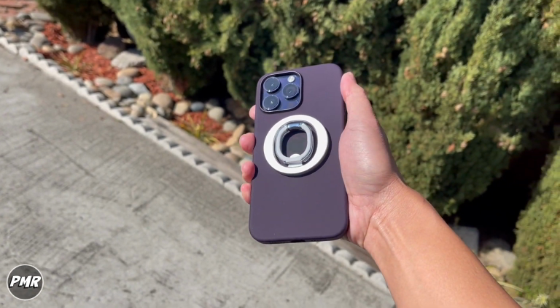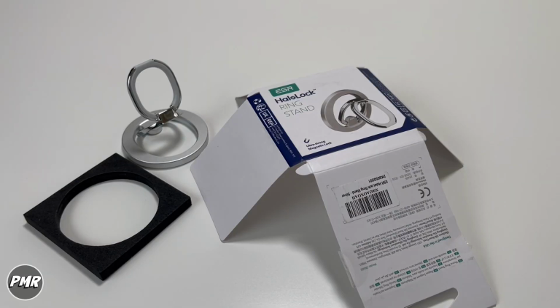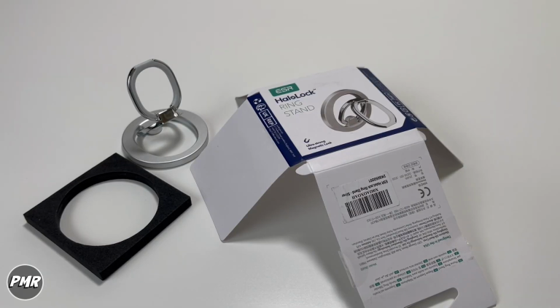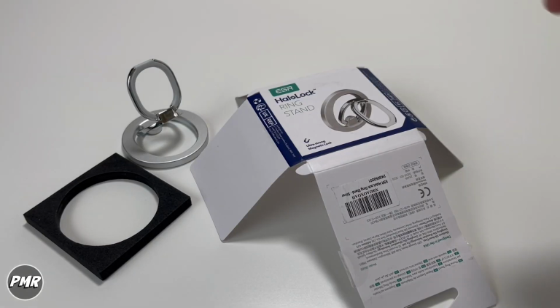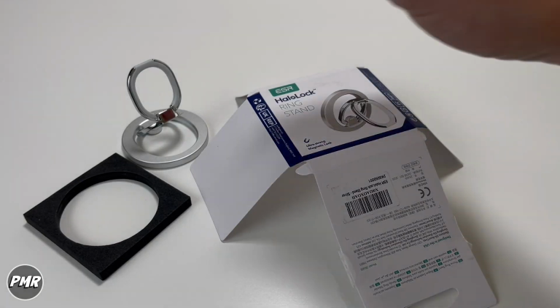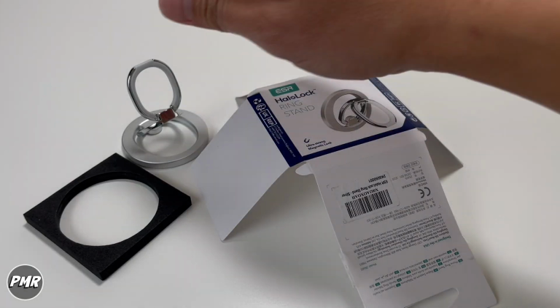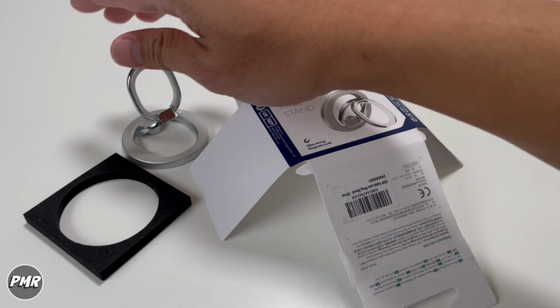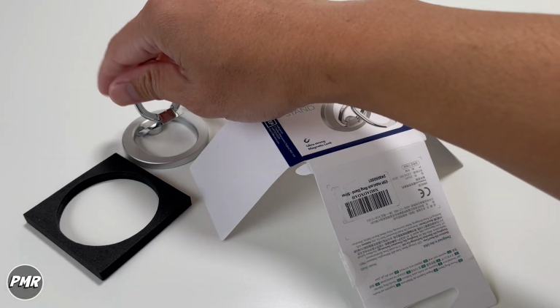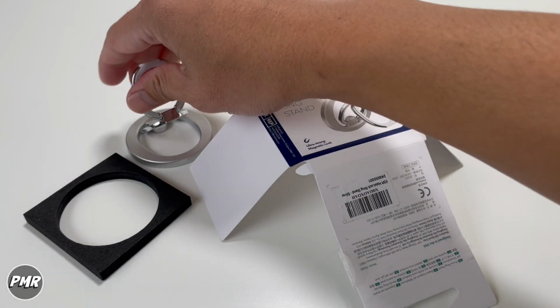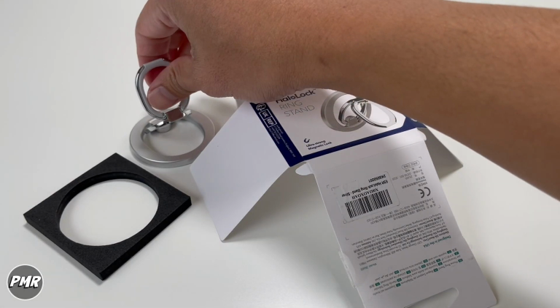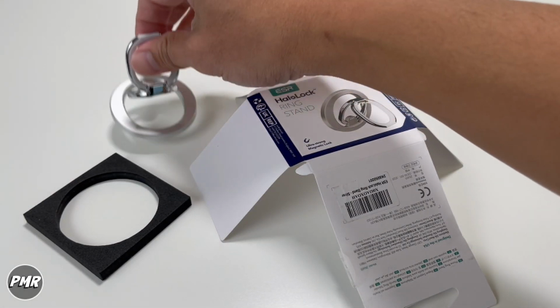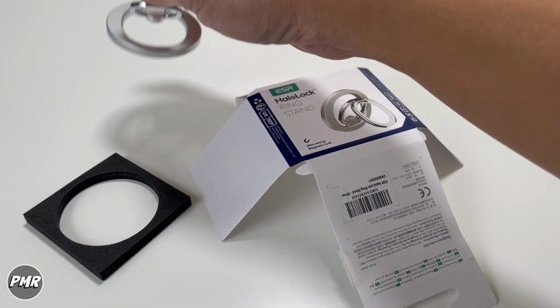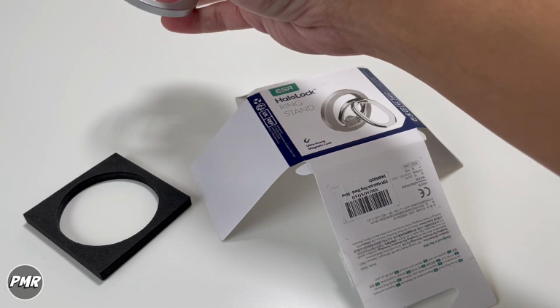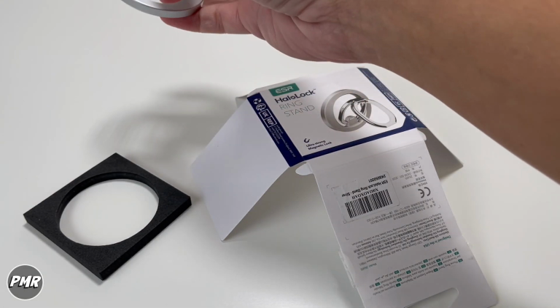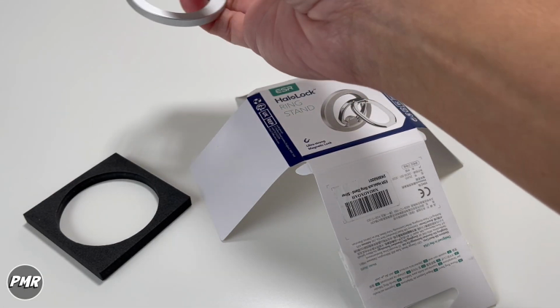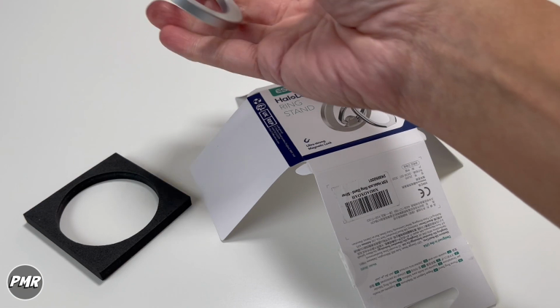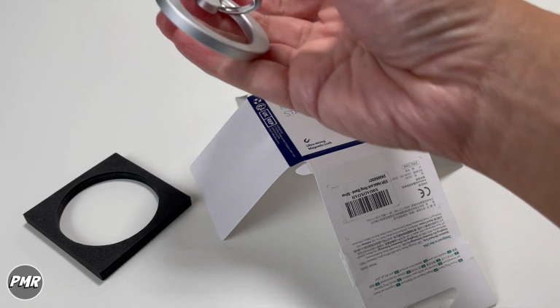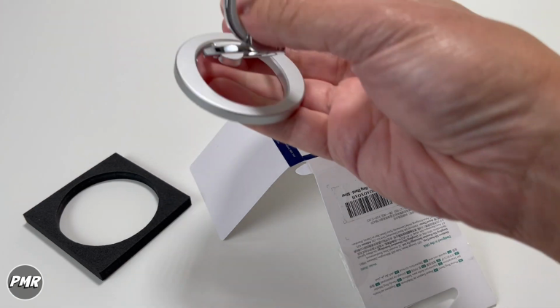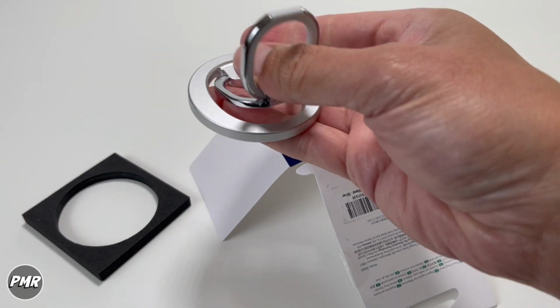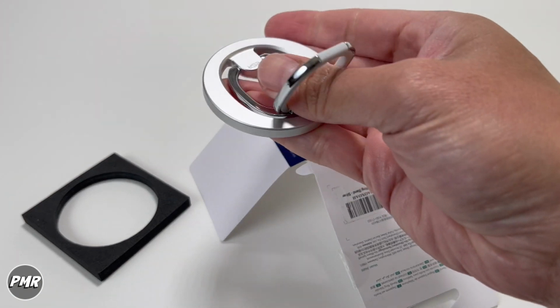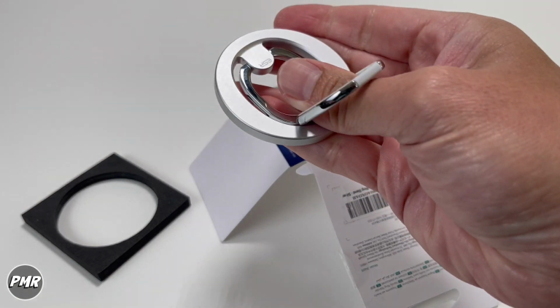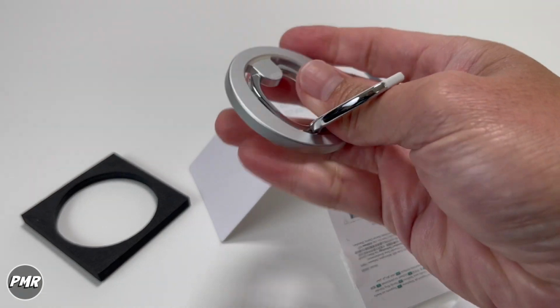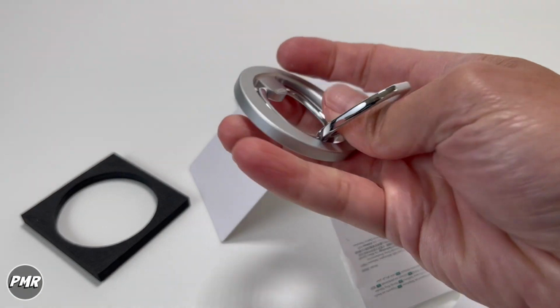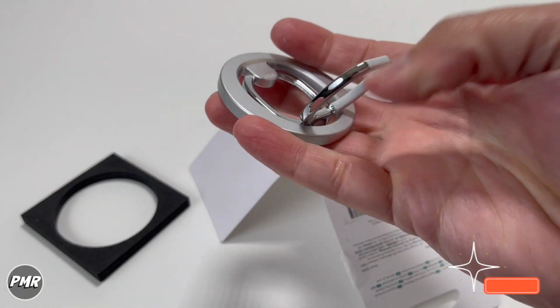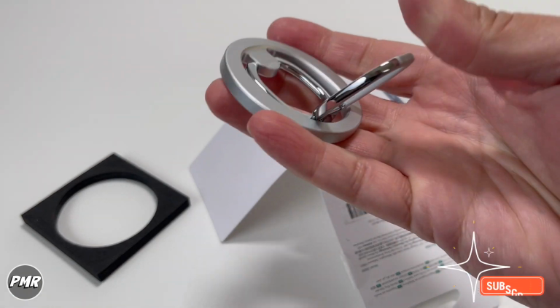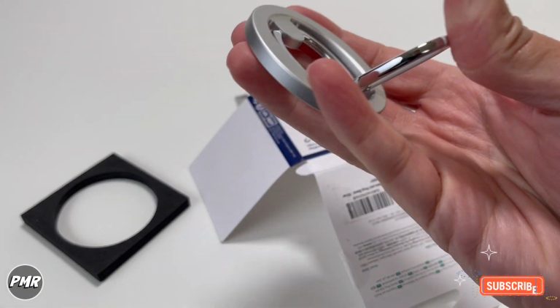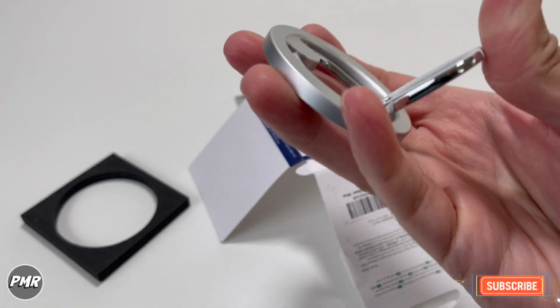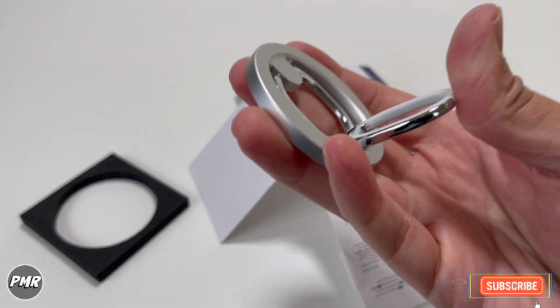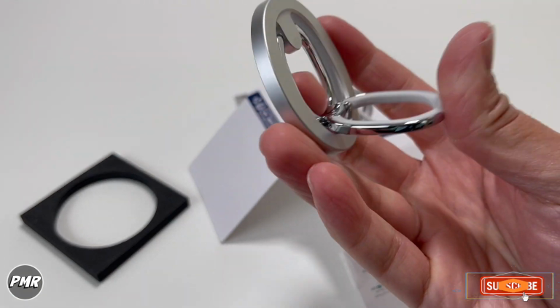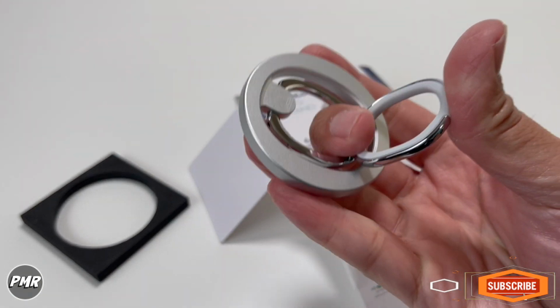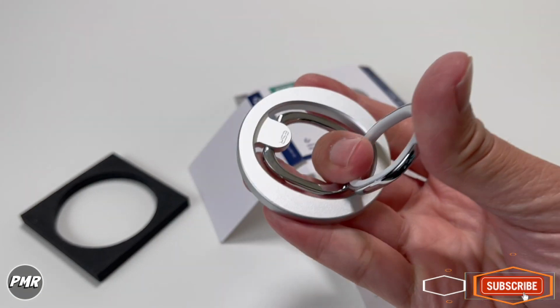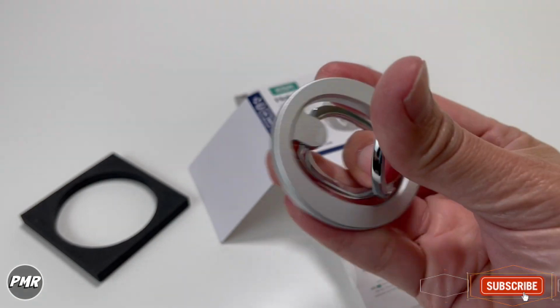This is your ESR Halo Lock ring stand. We'll put a link down below — let us know if you have any questions. Subscribe and stay positive.